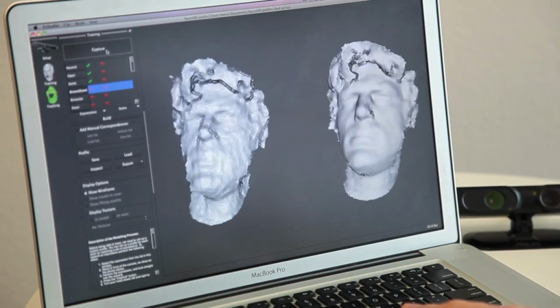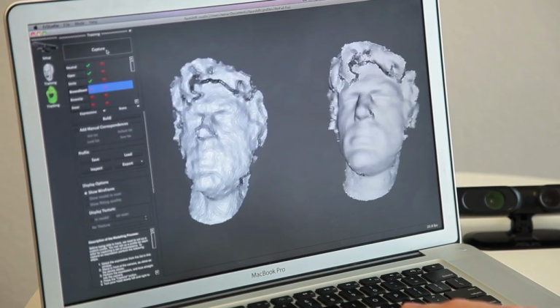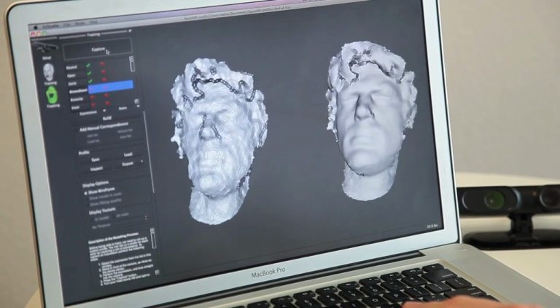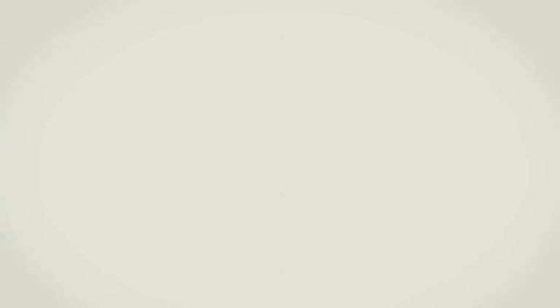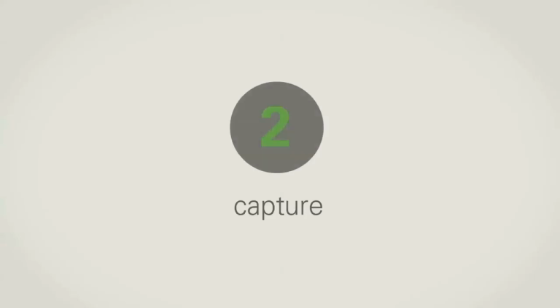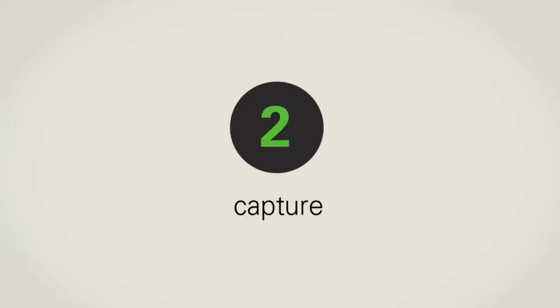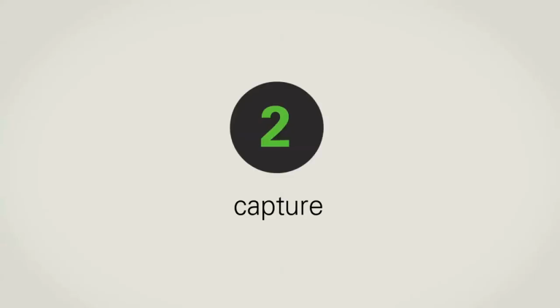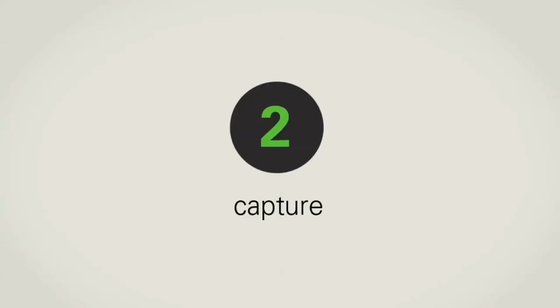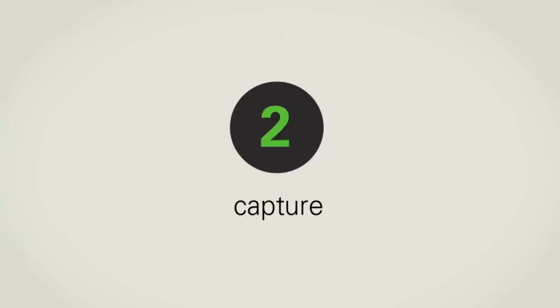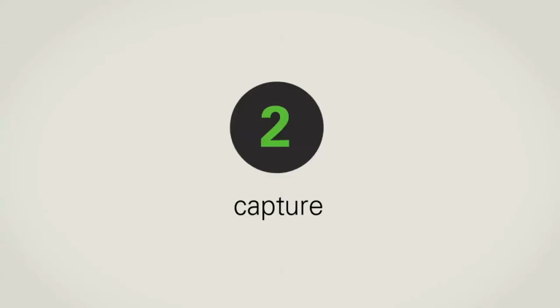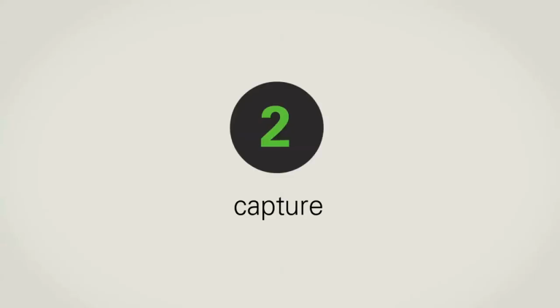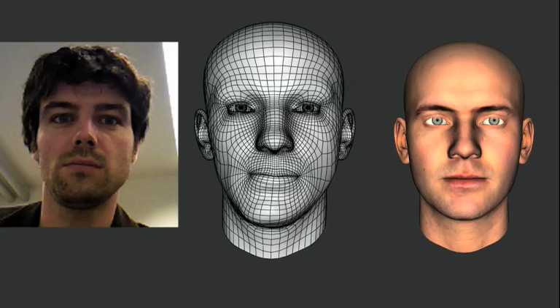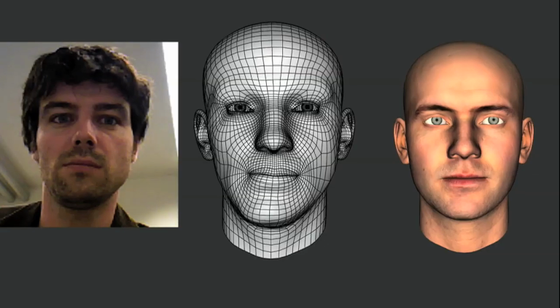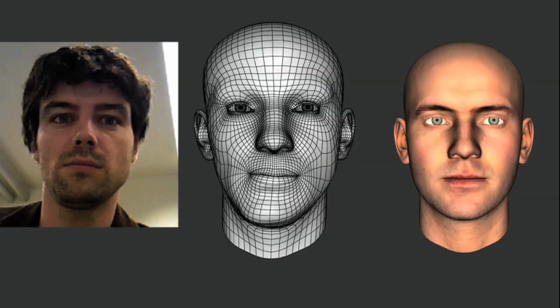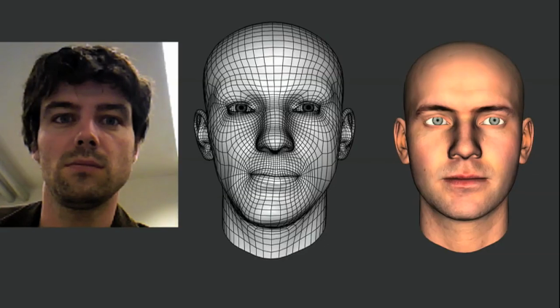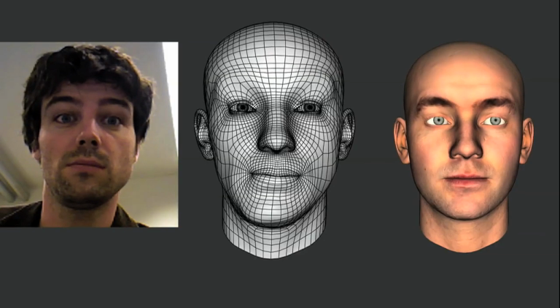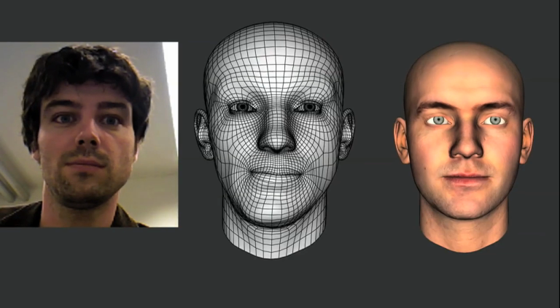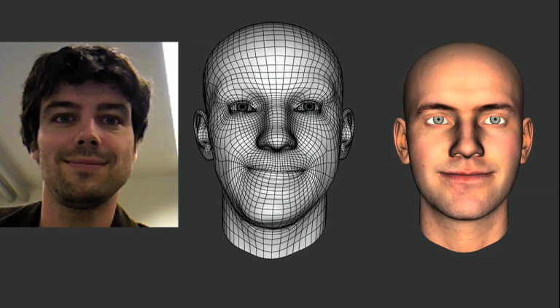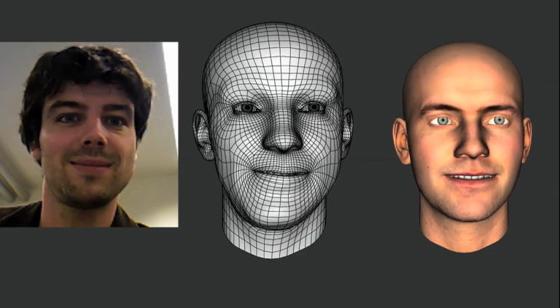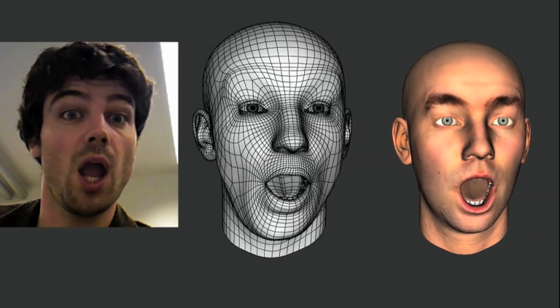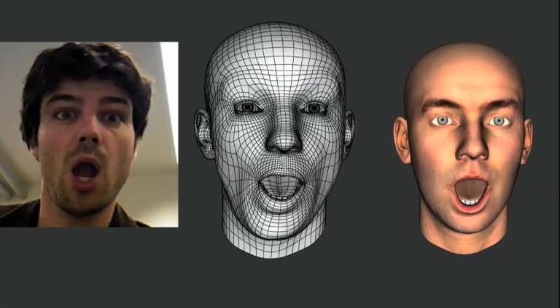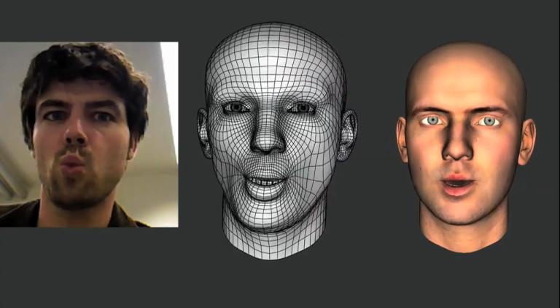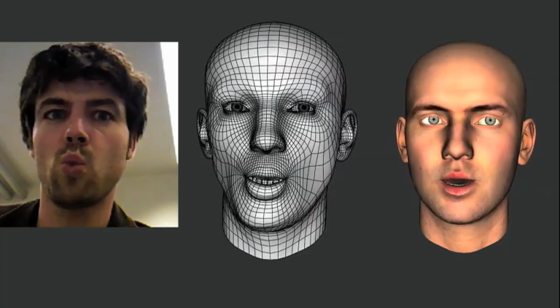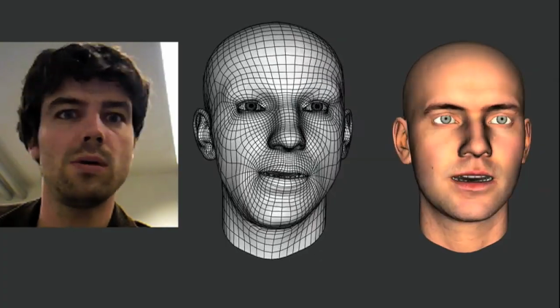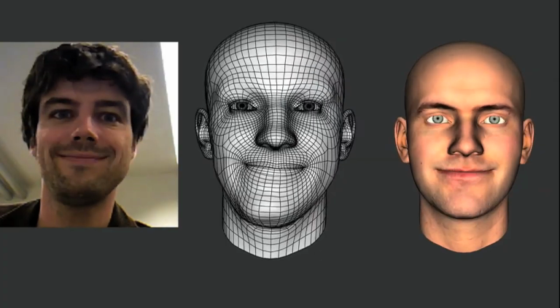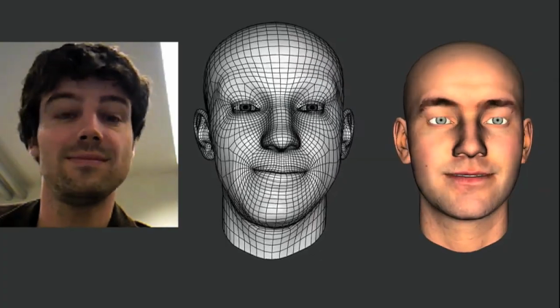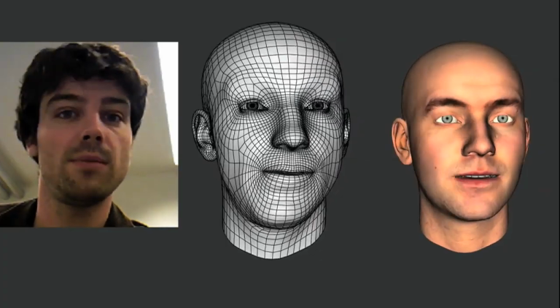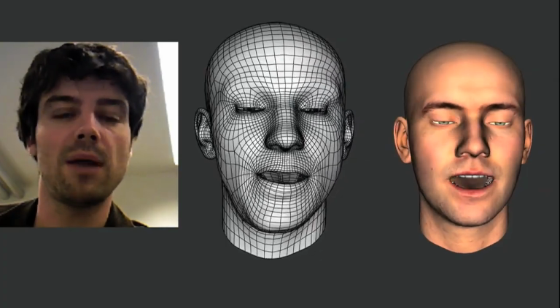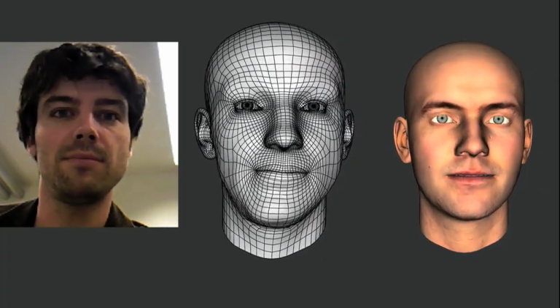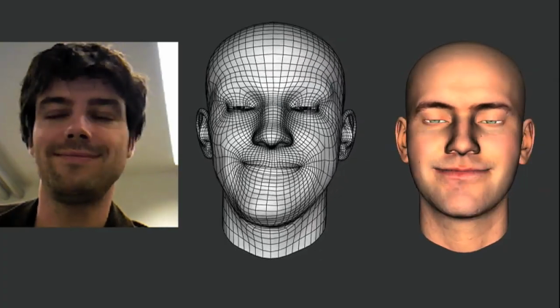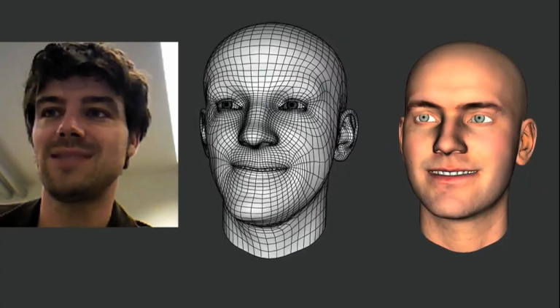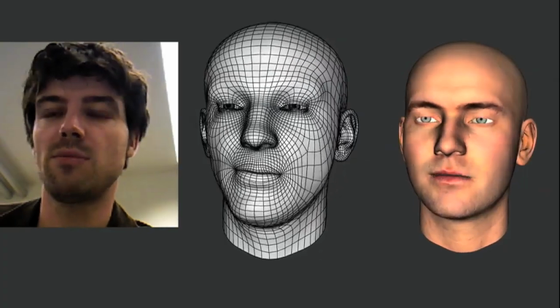Now you're ready to start capturing your facial expressions and drive virtual characters in real time.